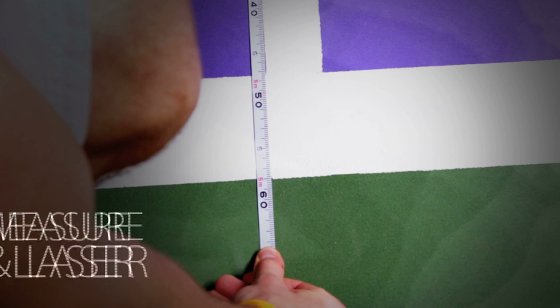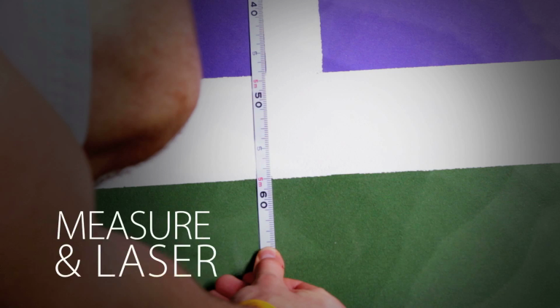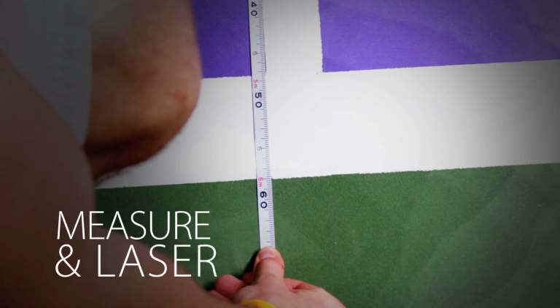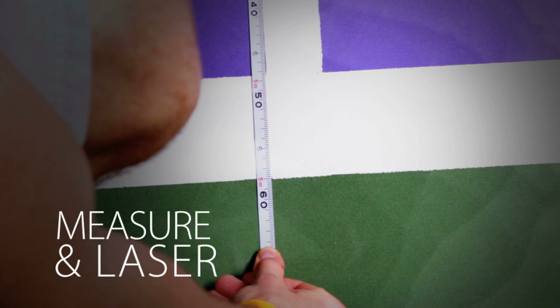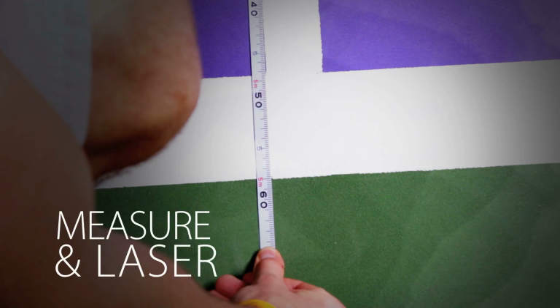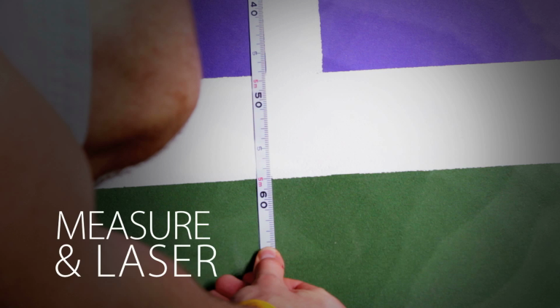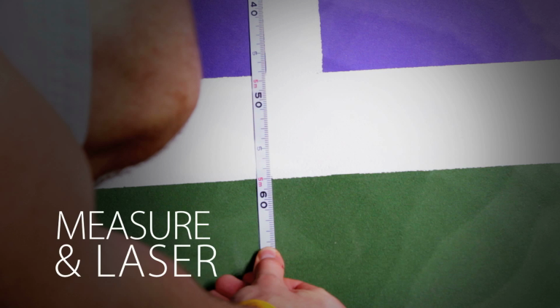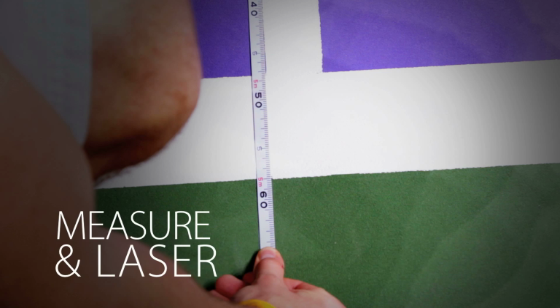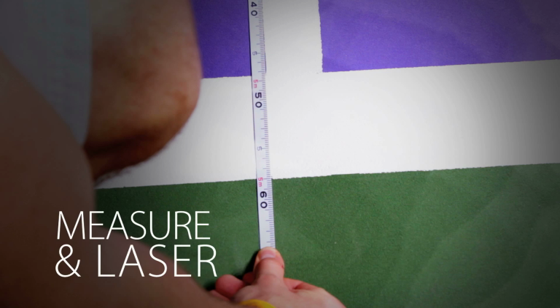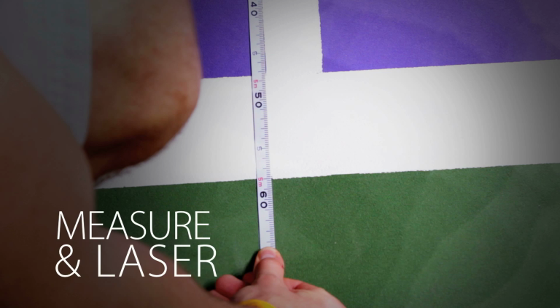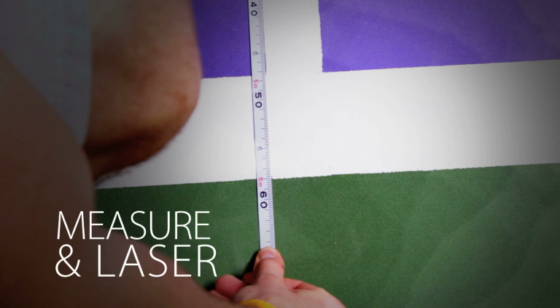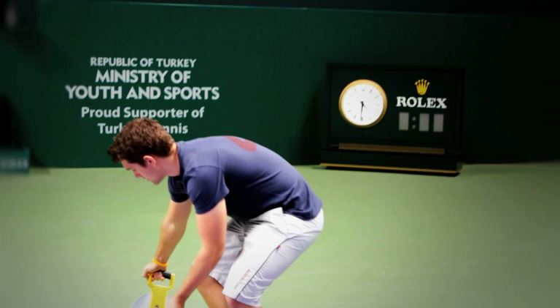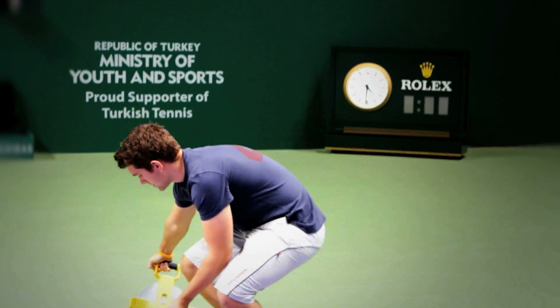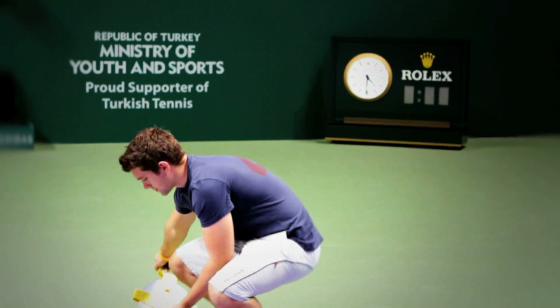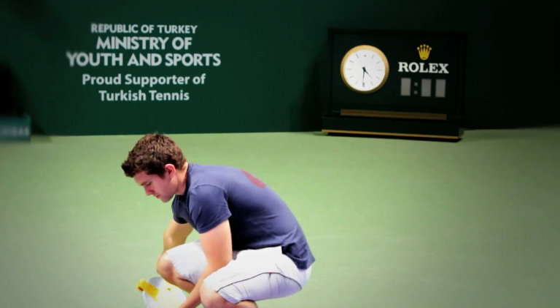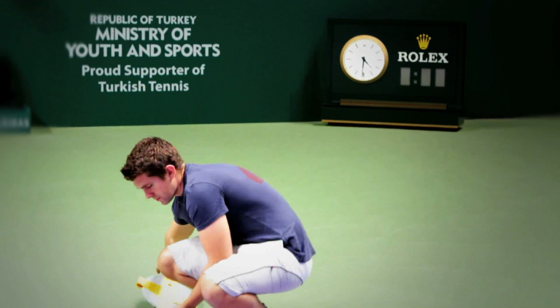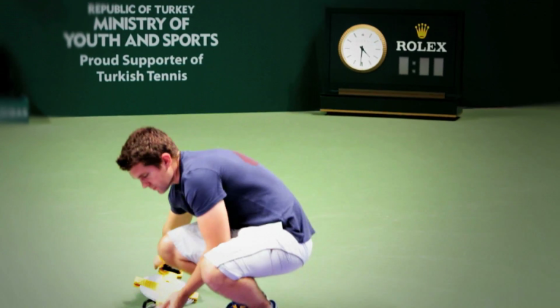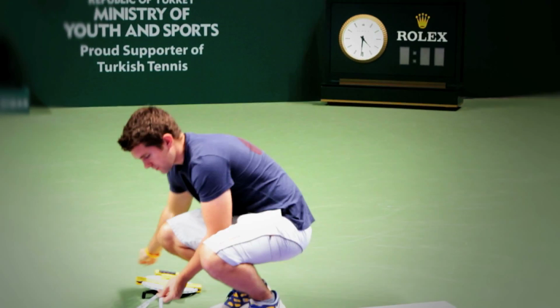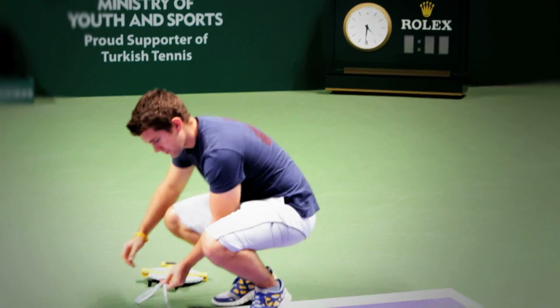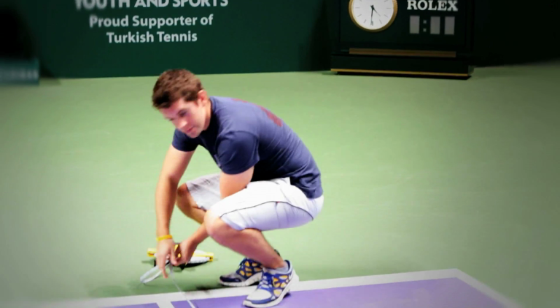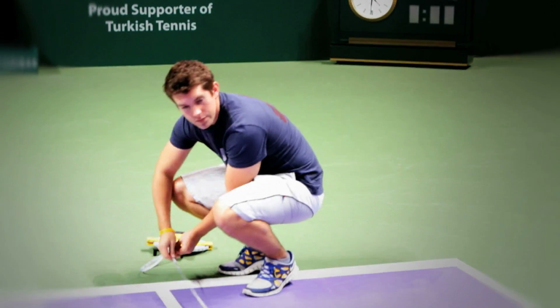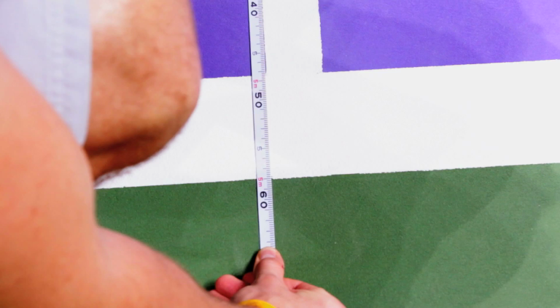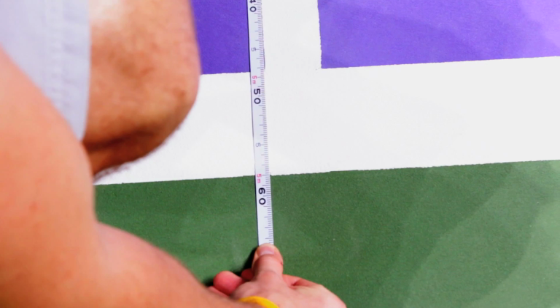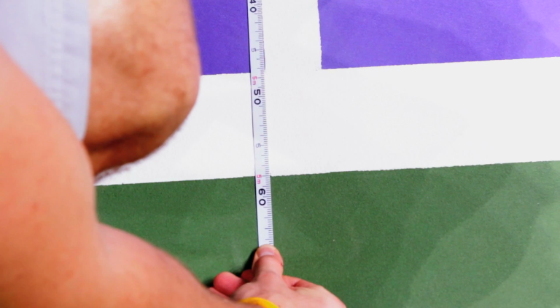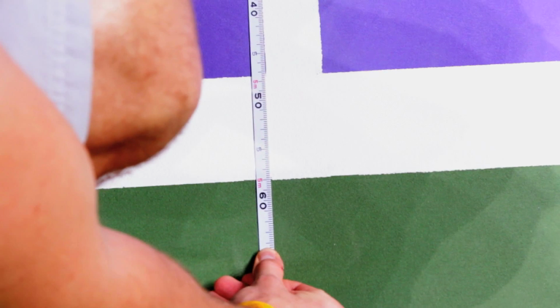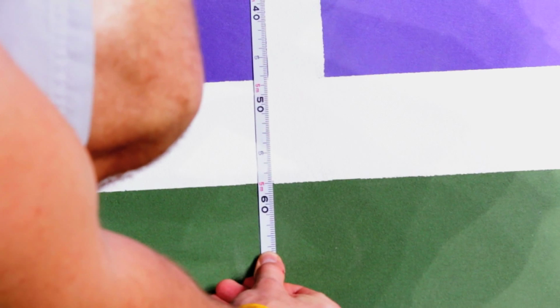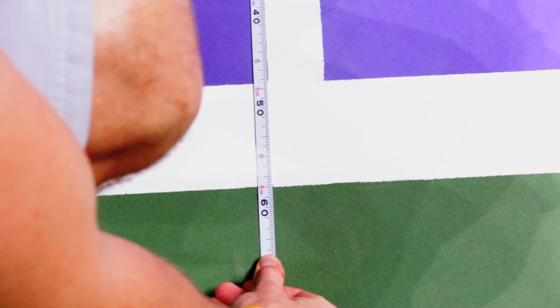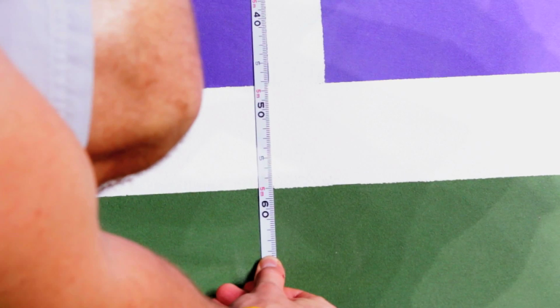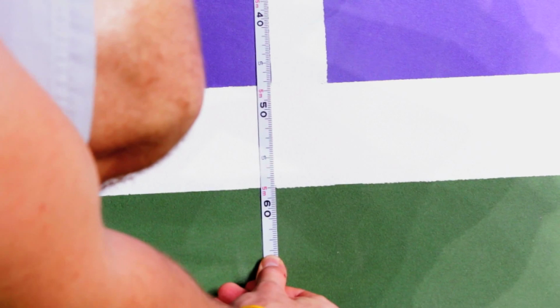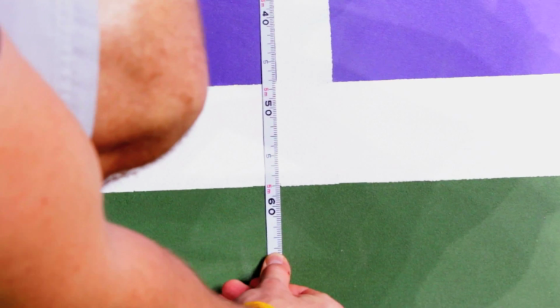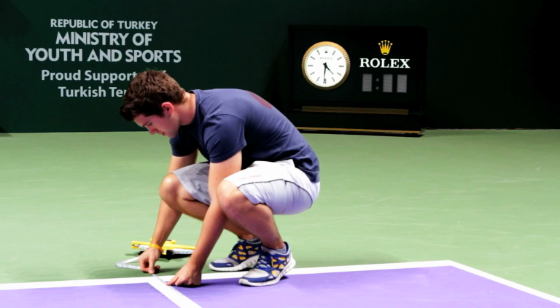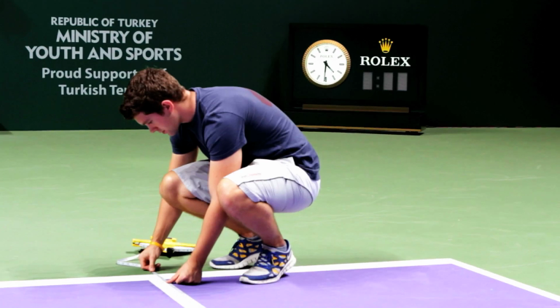Measure and laser. We measure the lines and use a laser to gauge the undulations of every court.